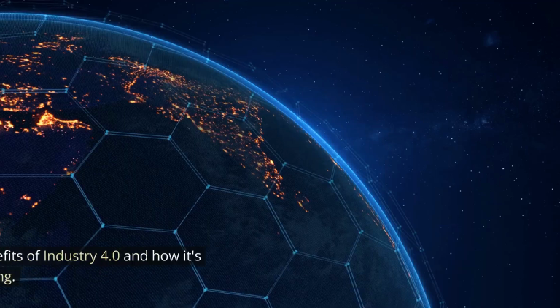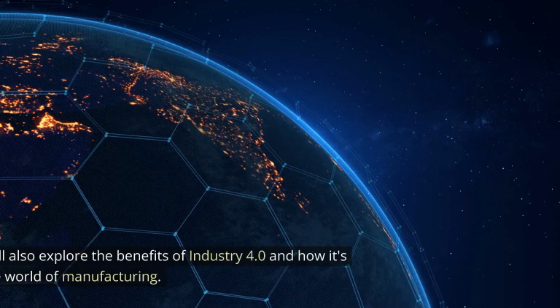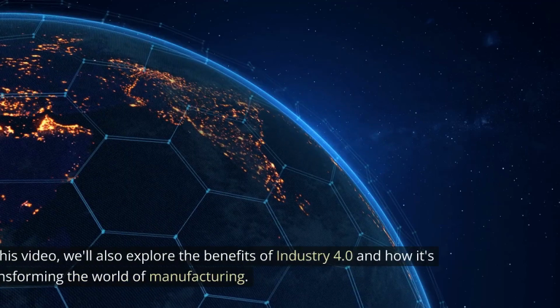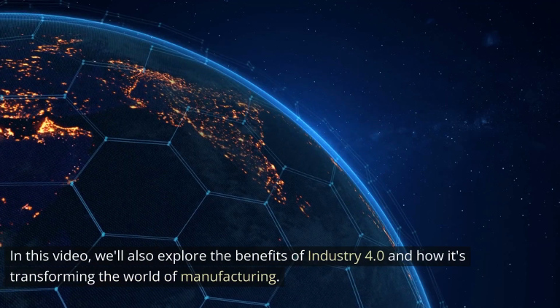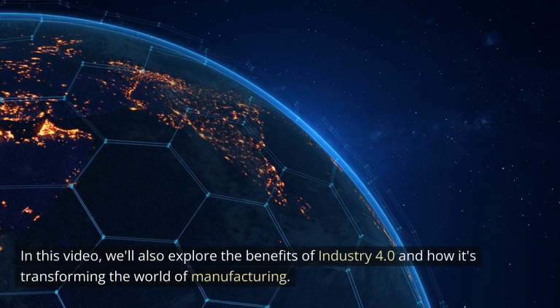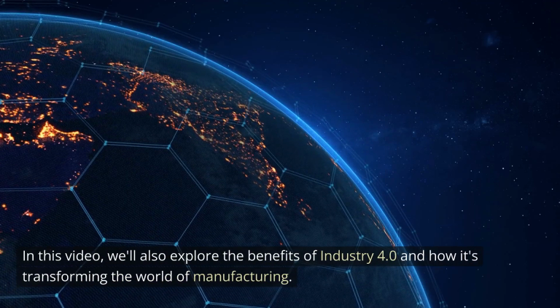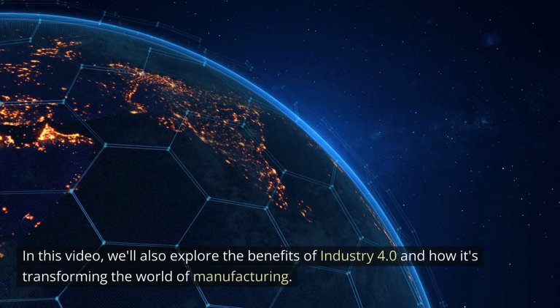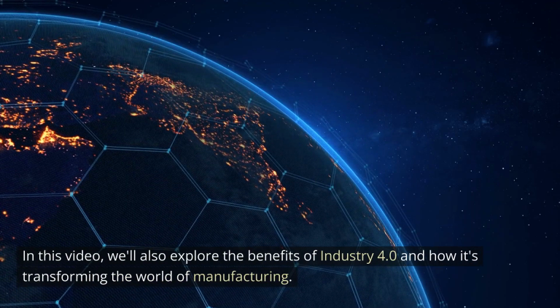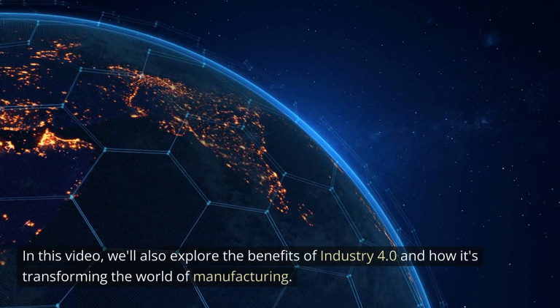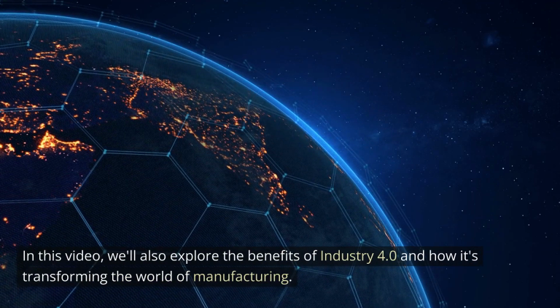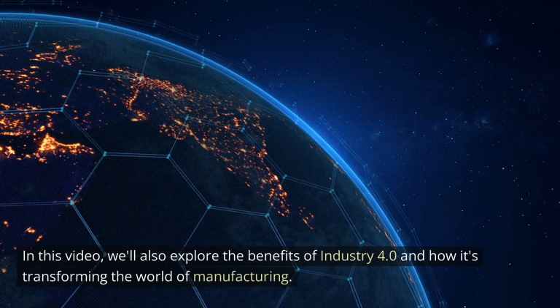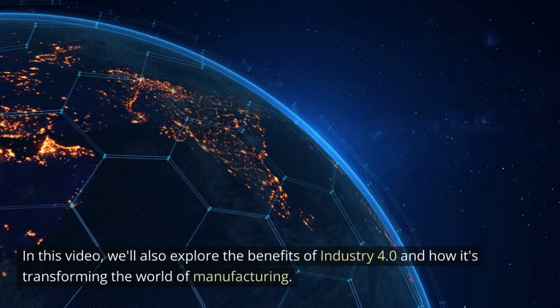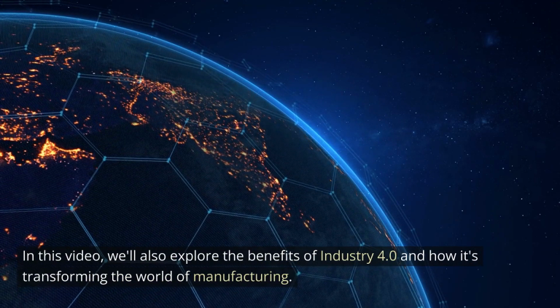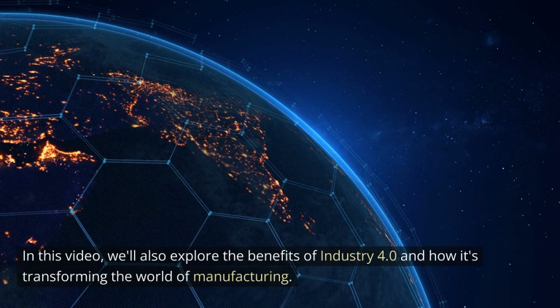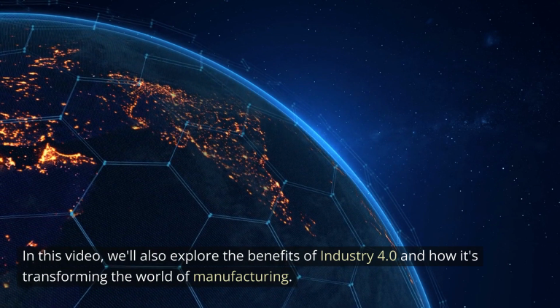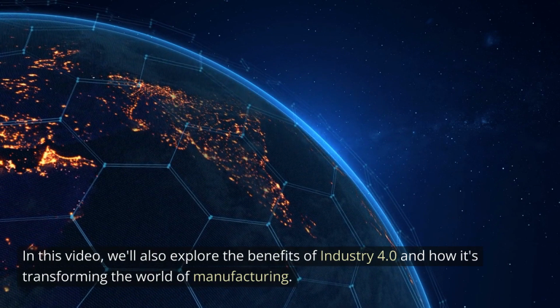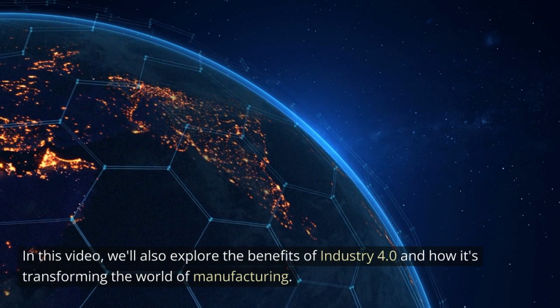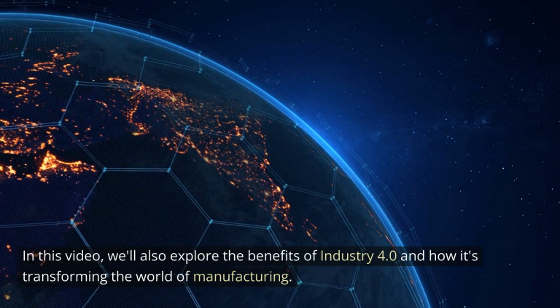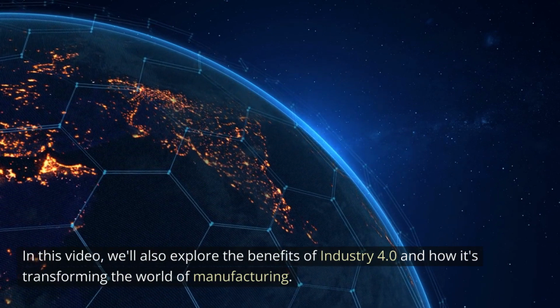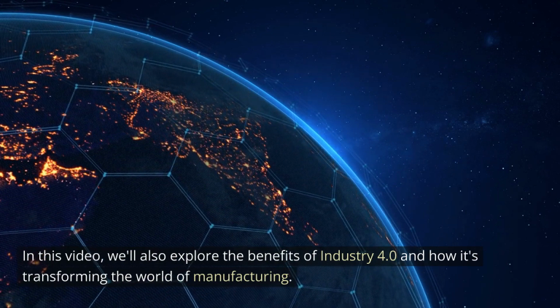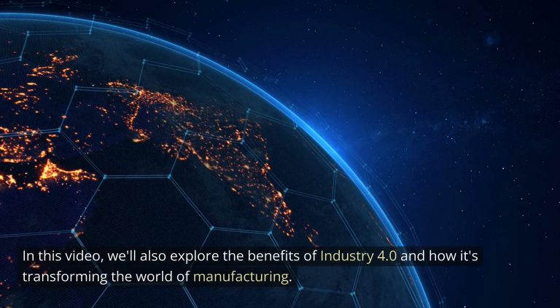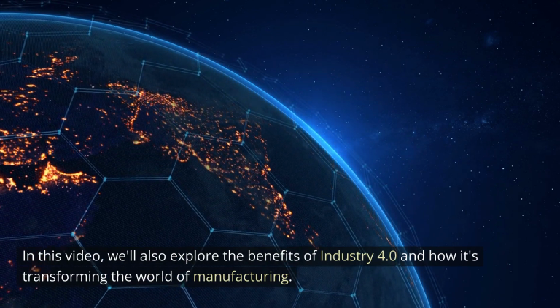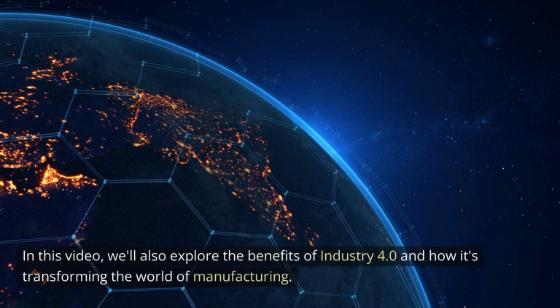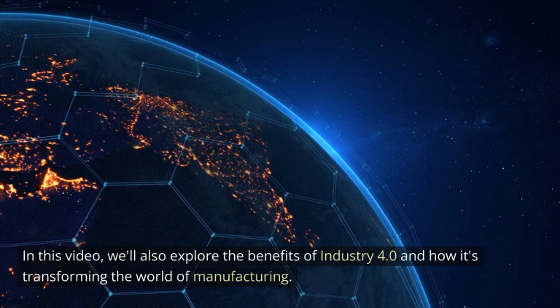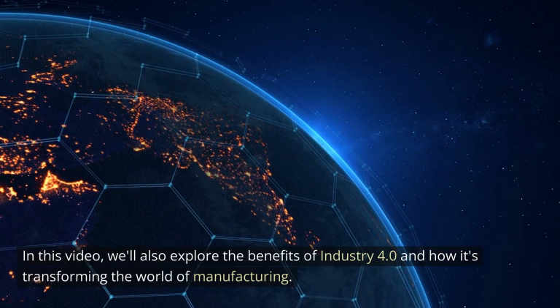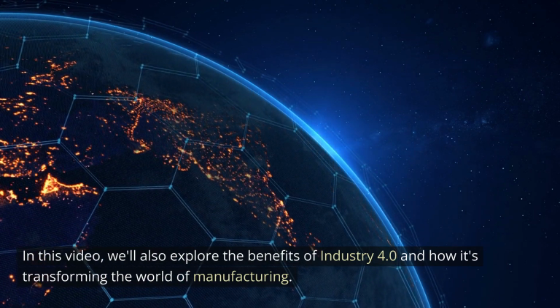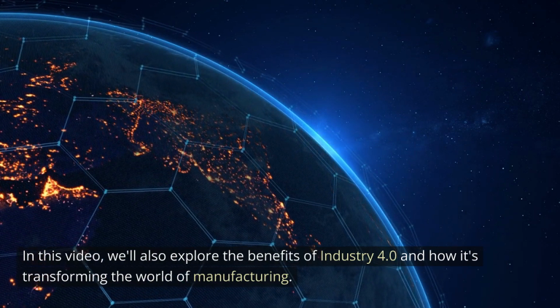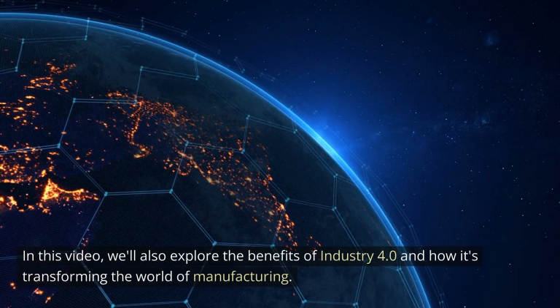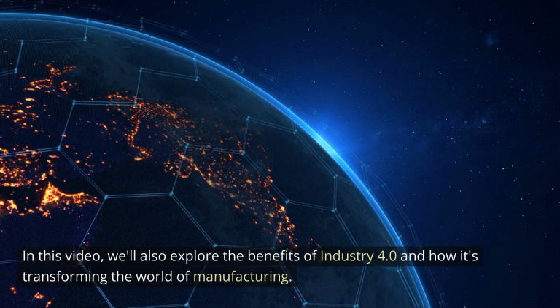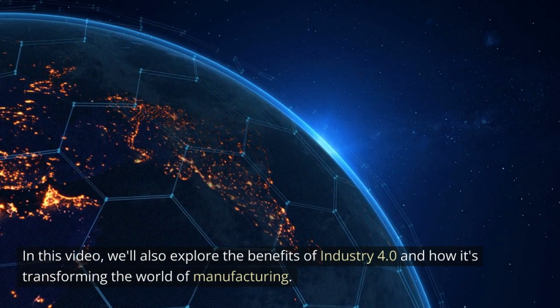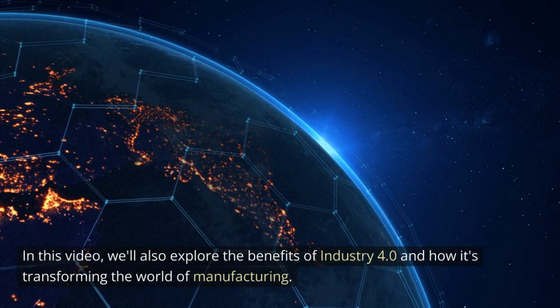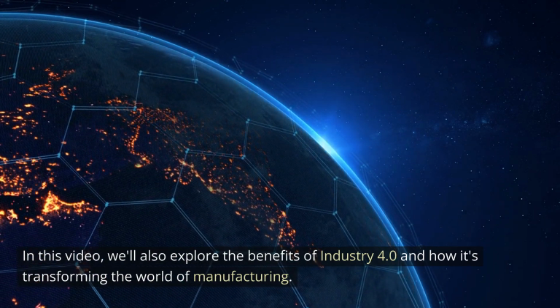In this video, we'll also explore the benefits of Industry 4.0 and how it's transforming the world of manufacturing.